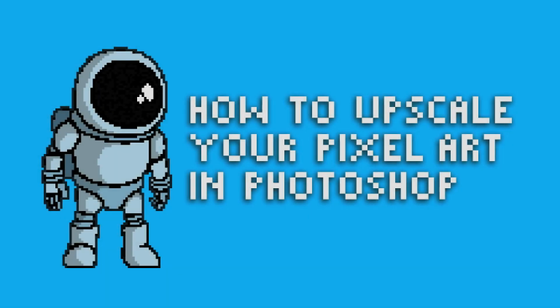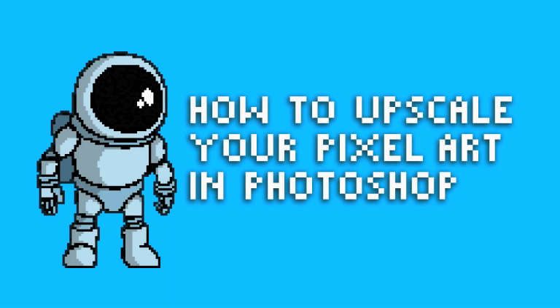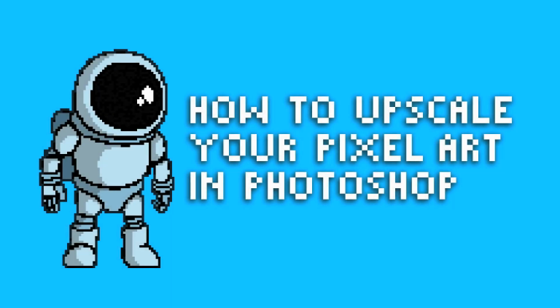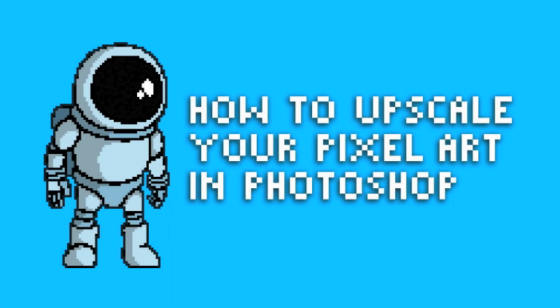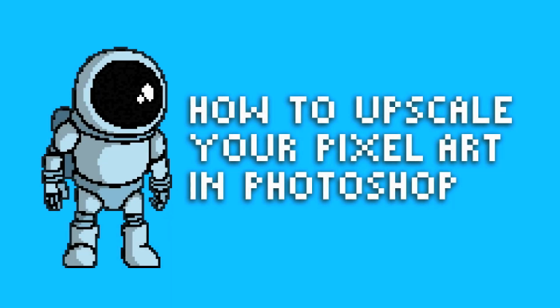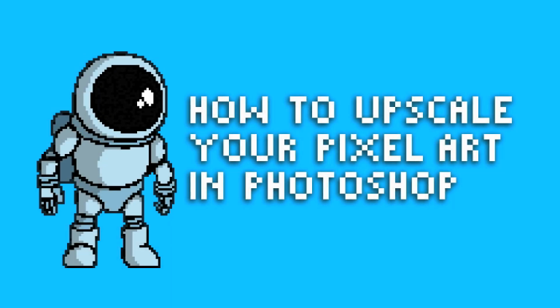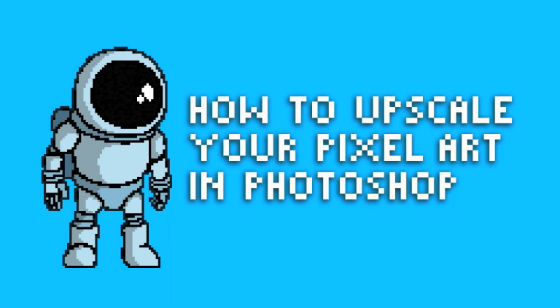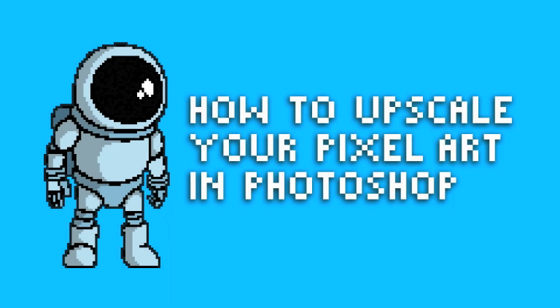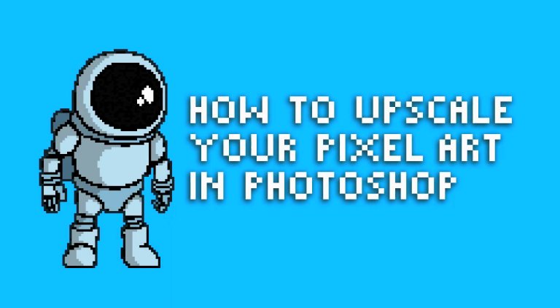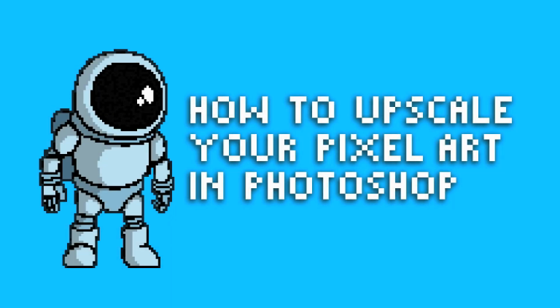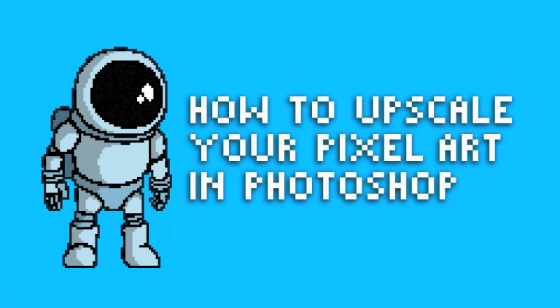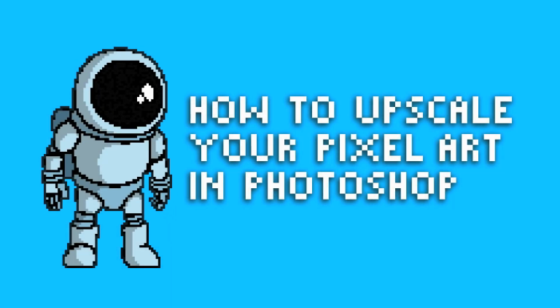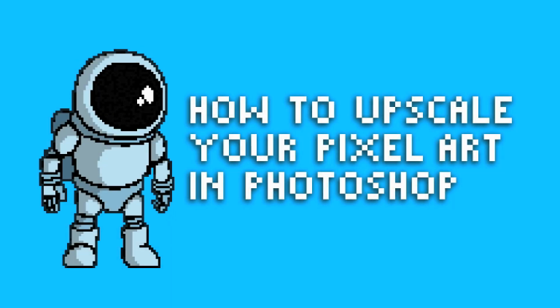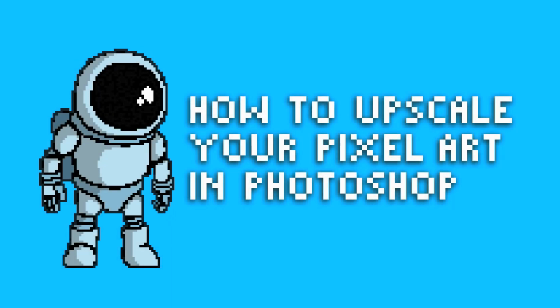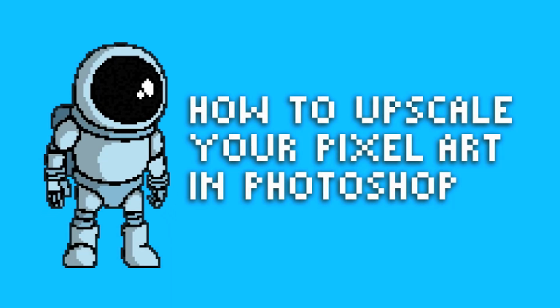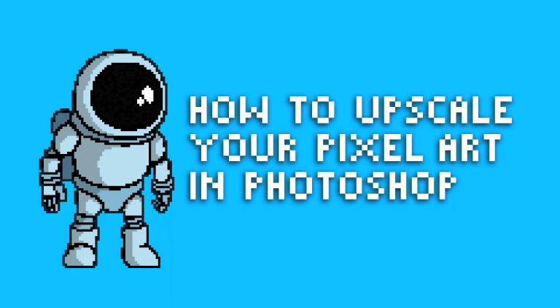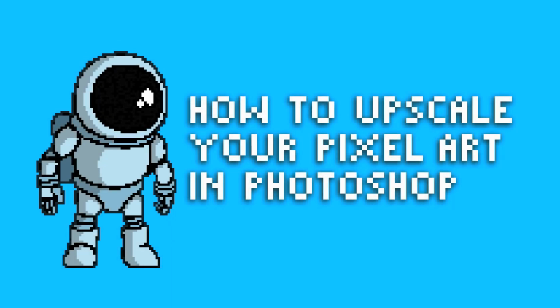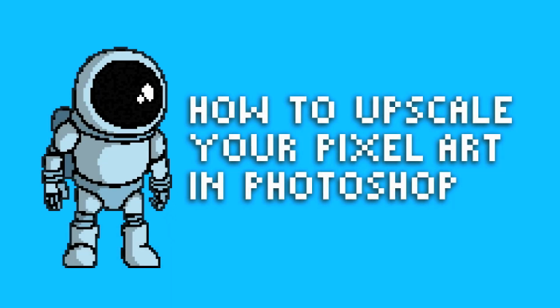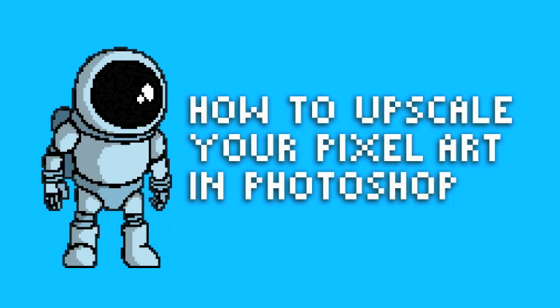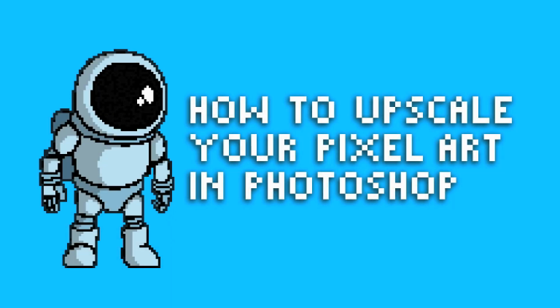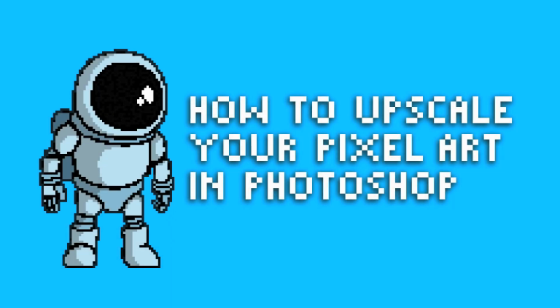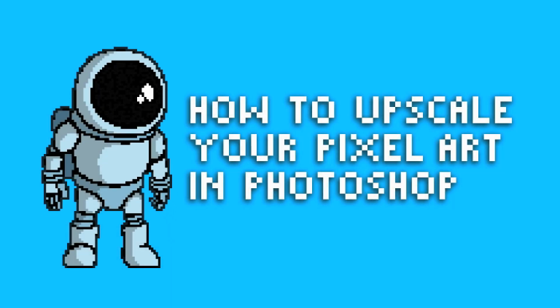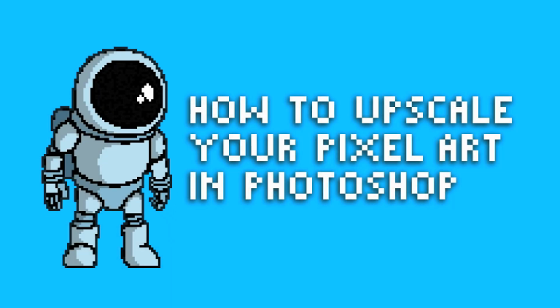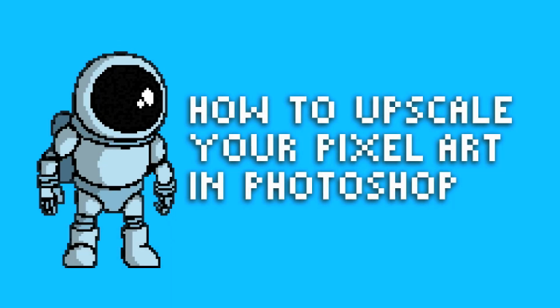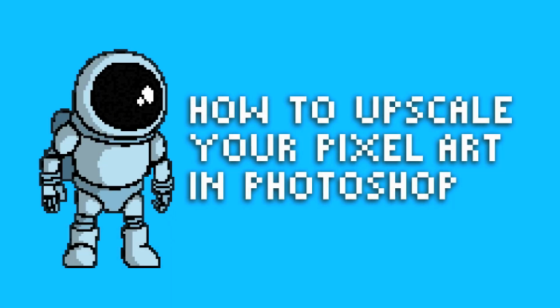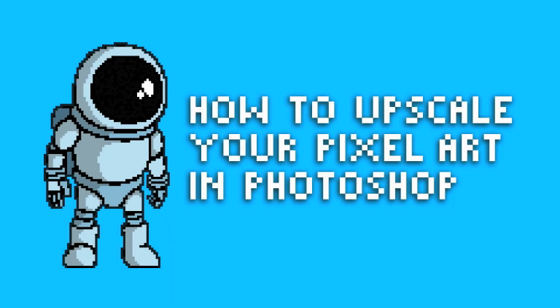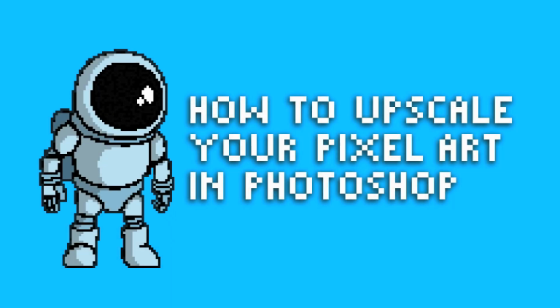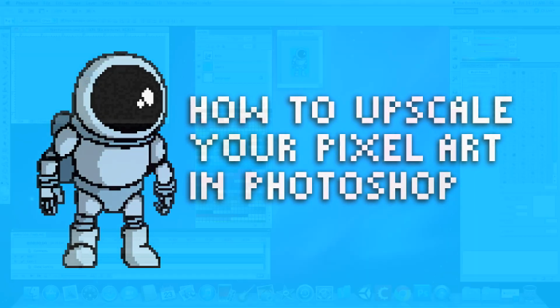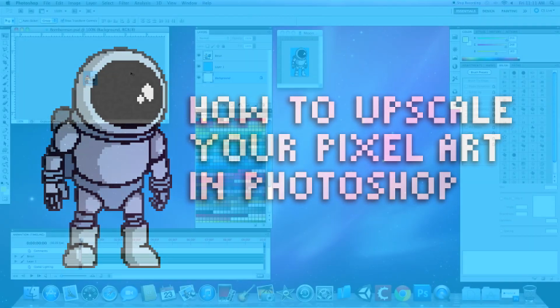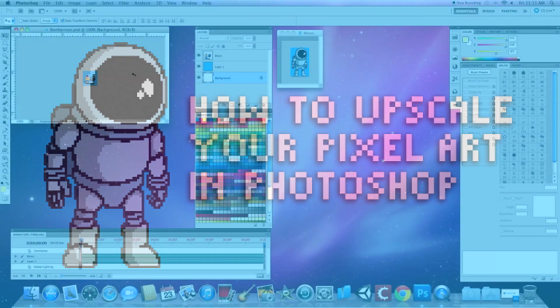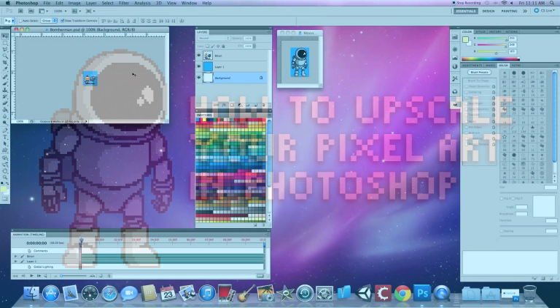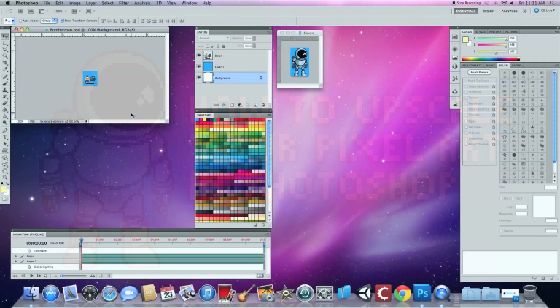Hello, and welcome to another Pixel Flex tutorial. How to upscale your pixel art in Photoshop and keep it clean.